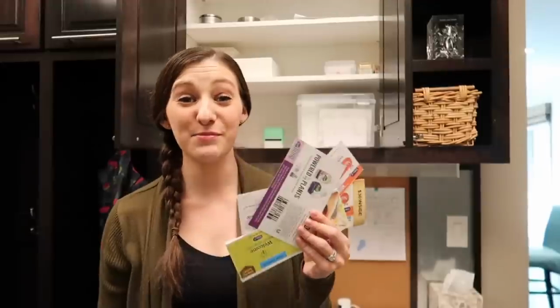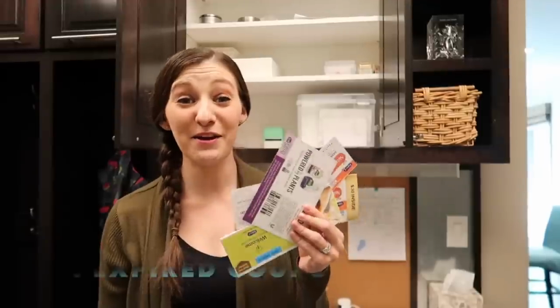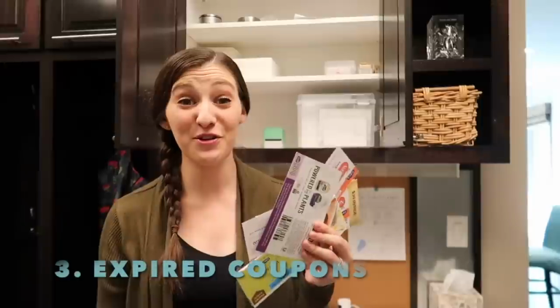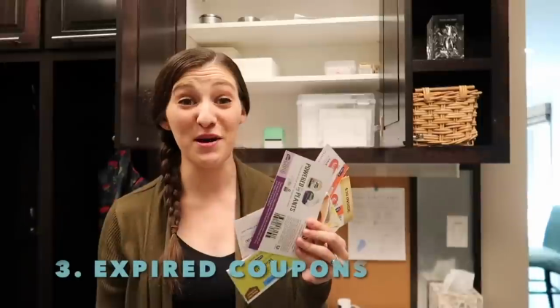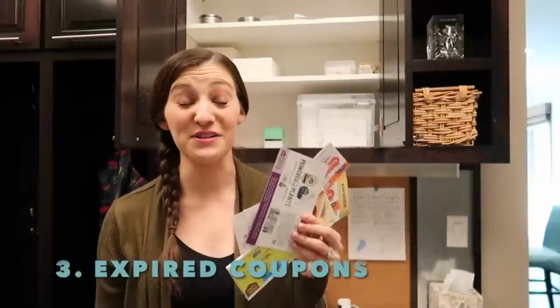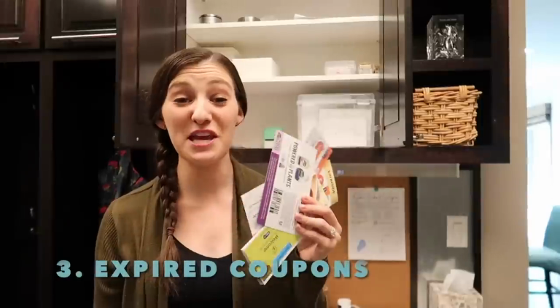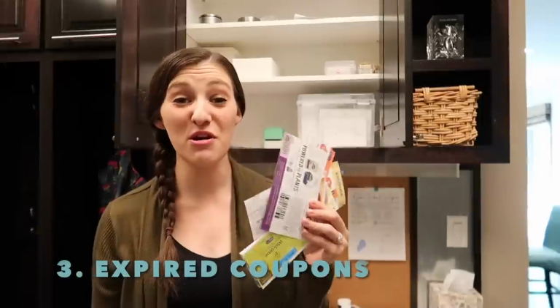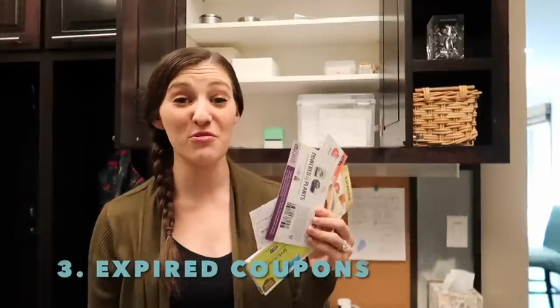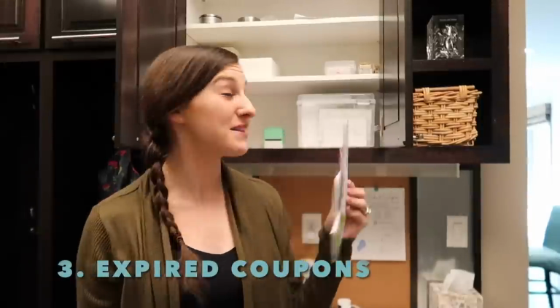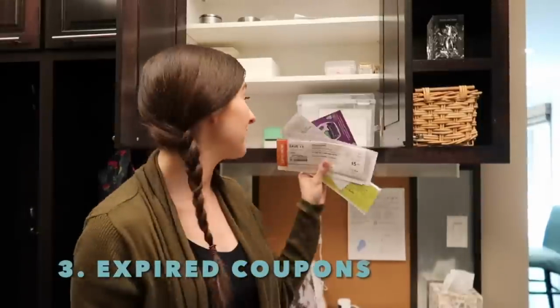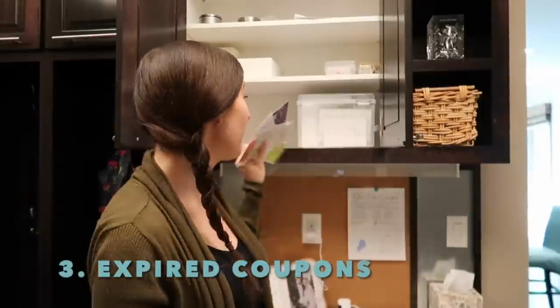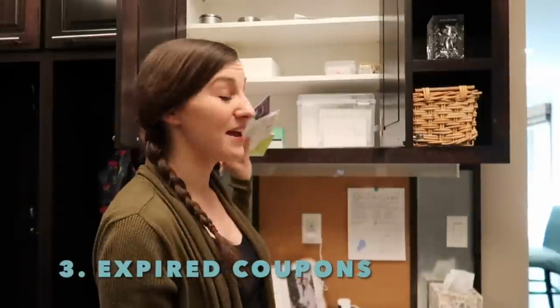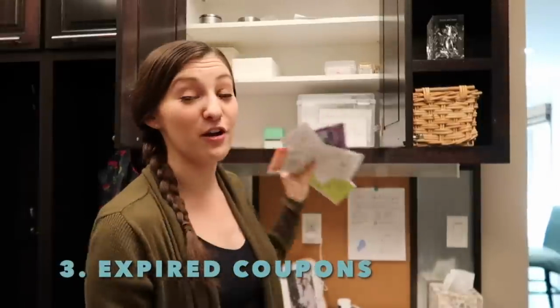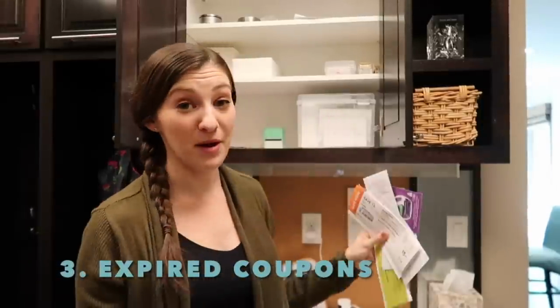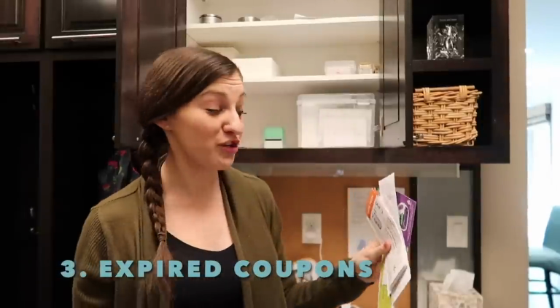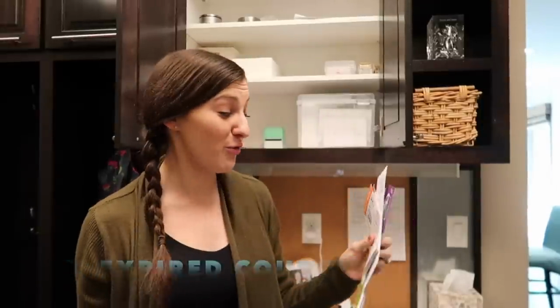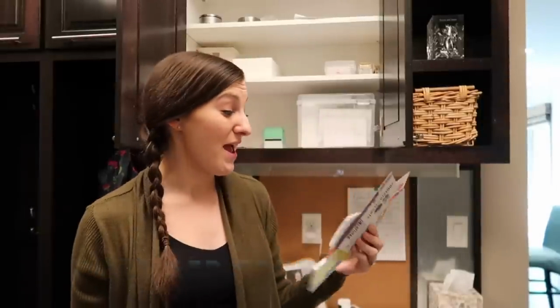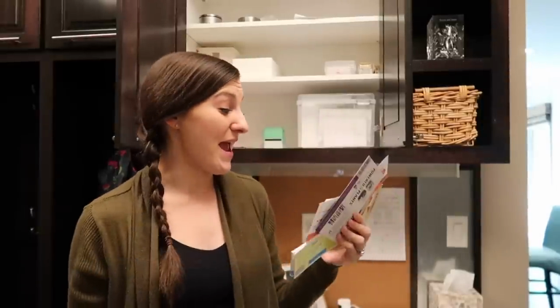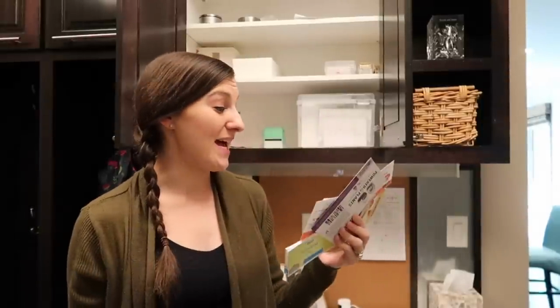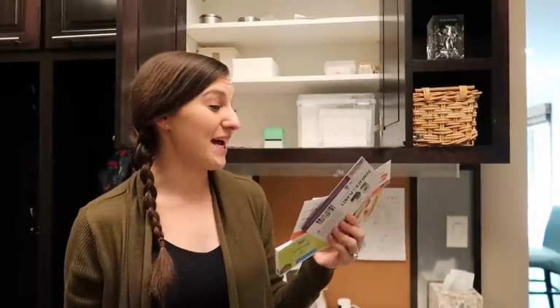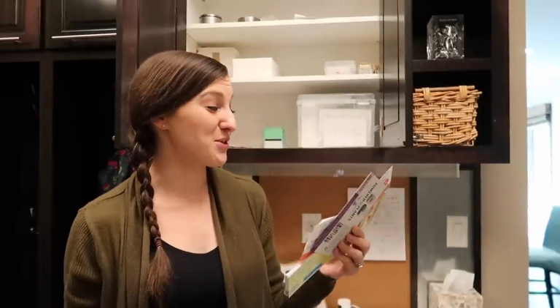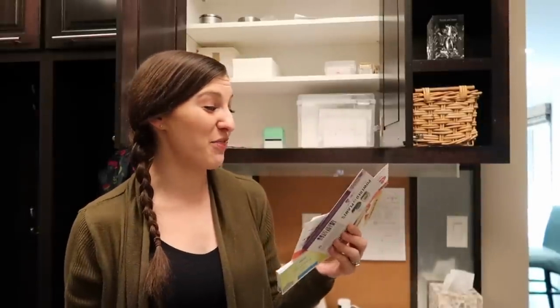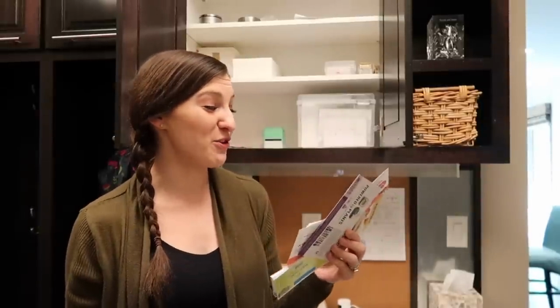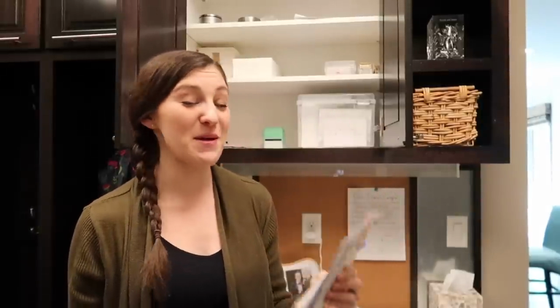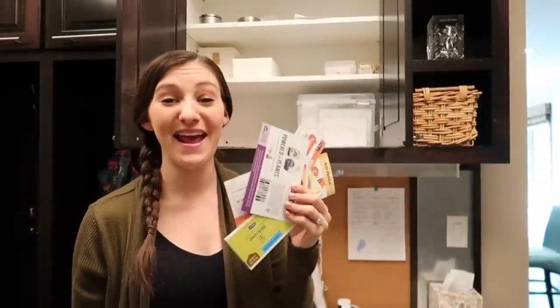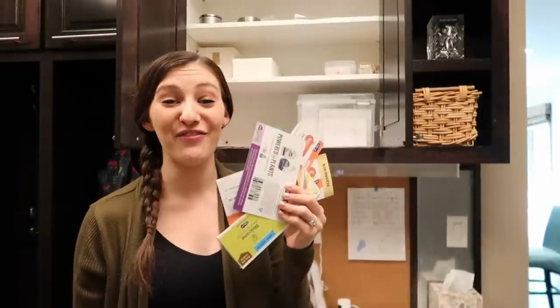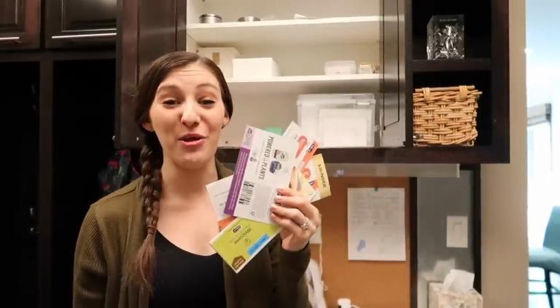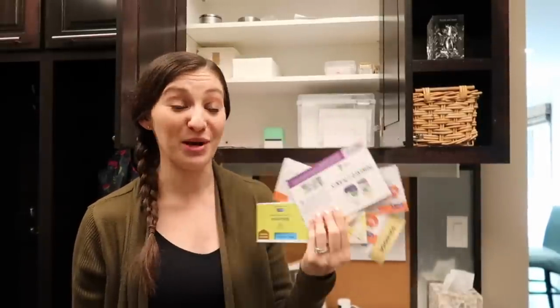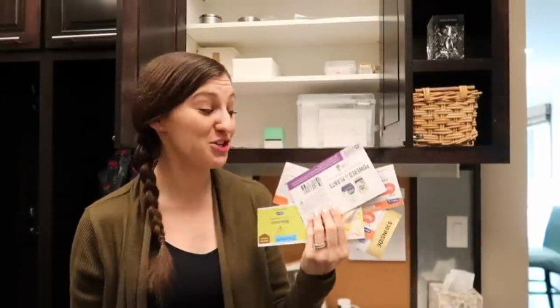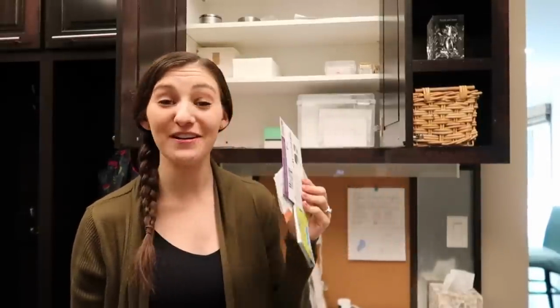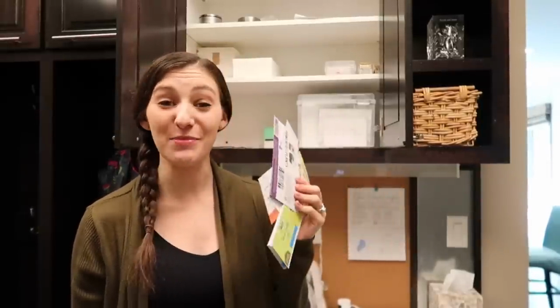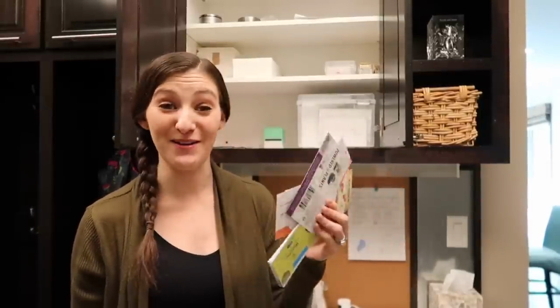Expired coupons. We keep our coupons in our mudroom and I just went through them and have a bunch that are expired.